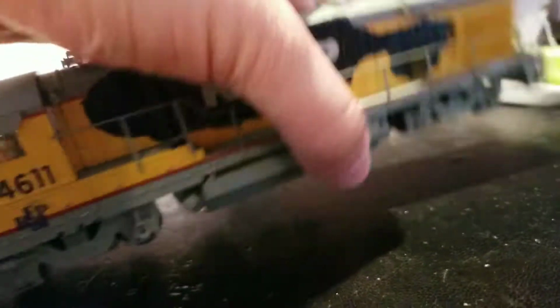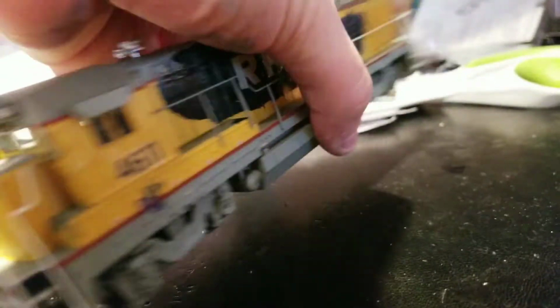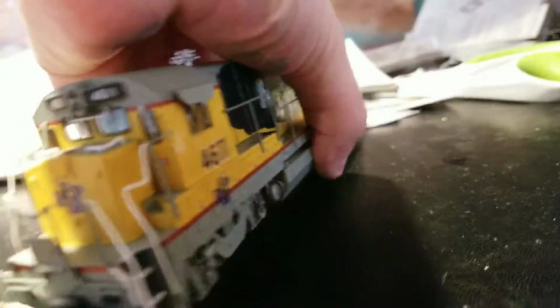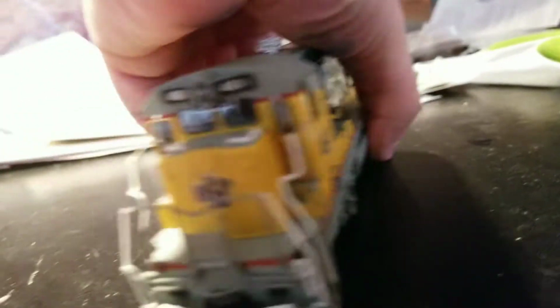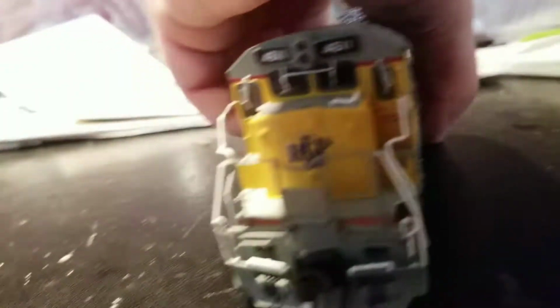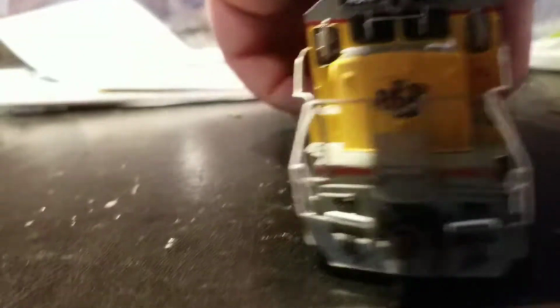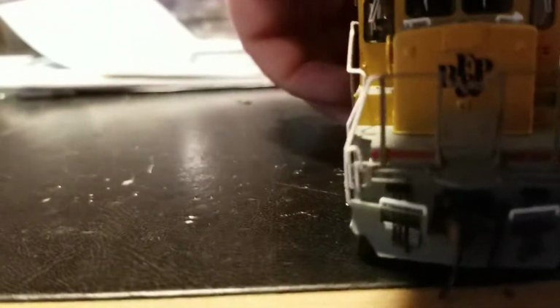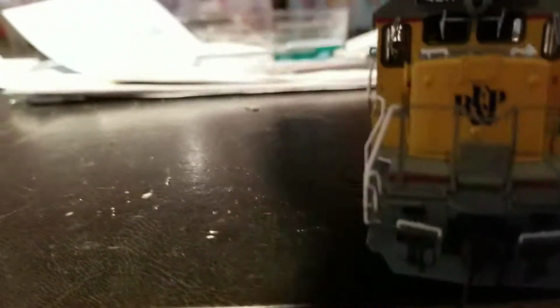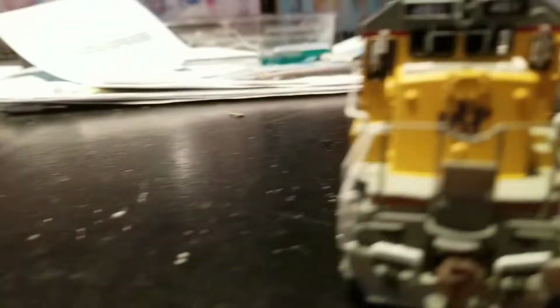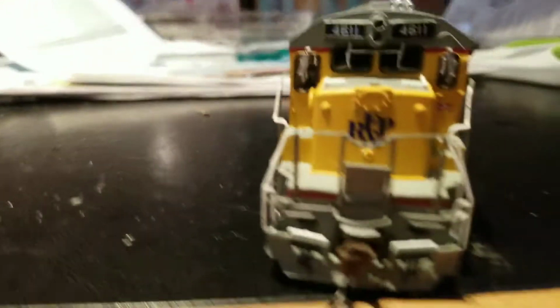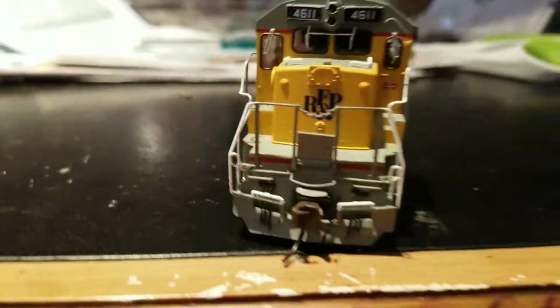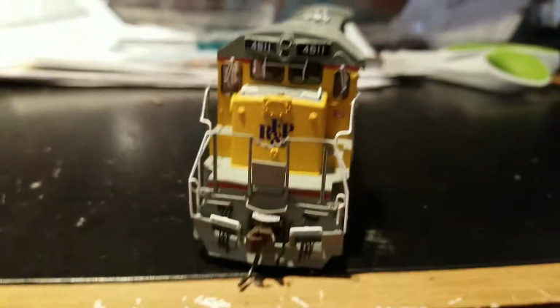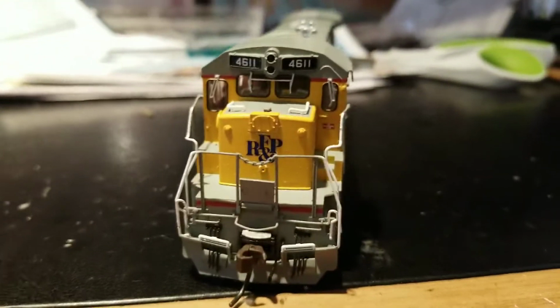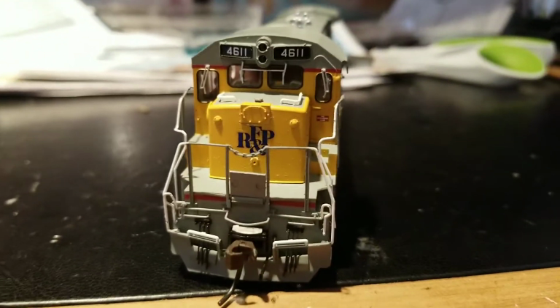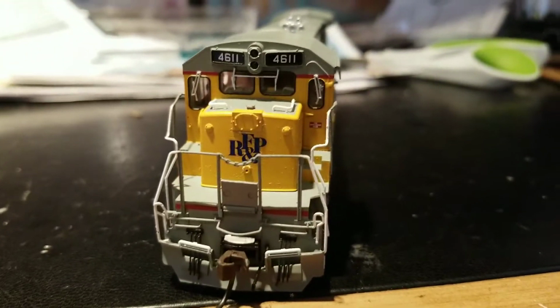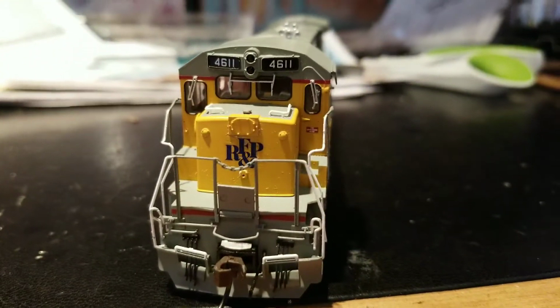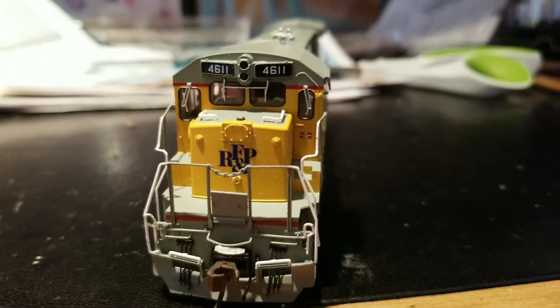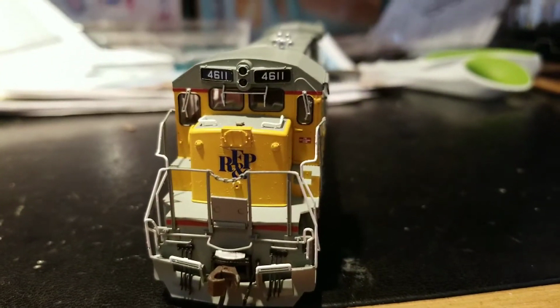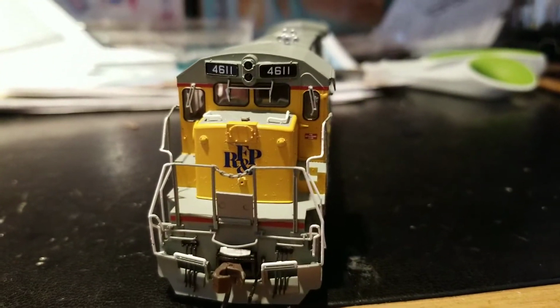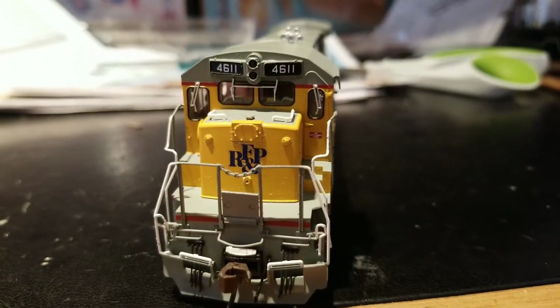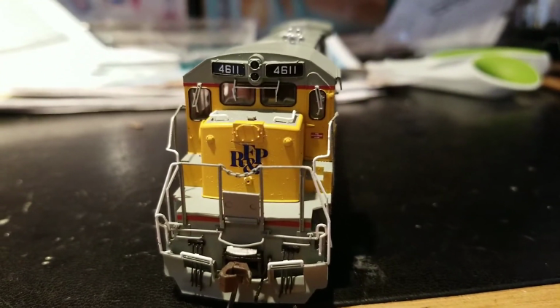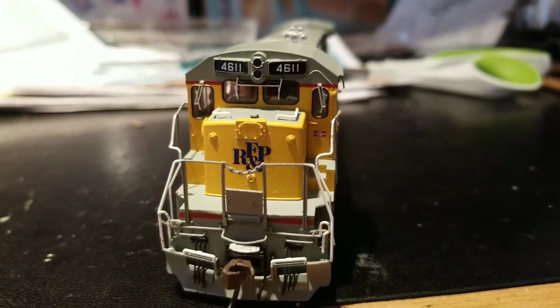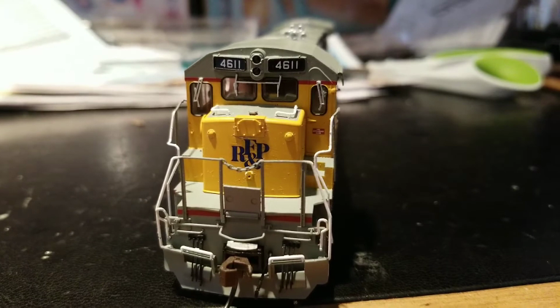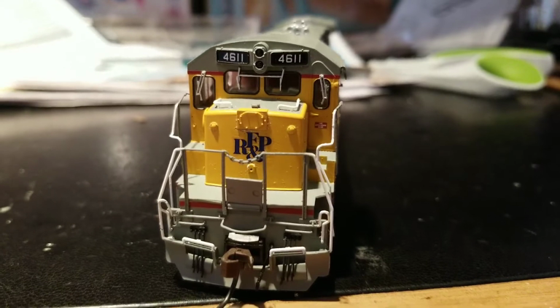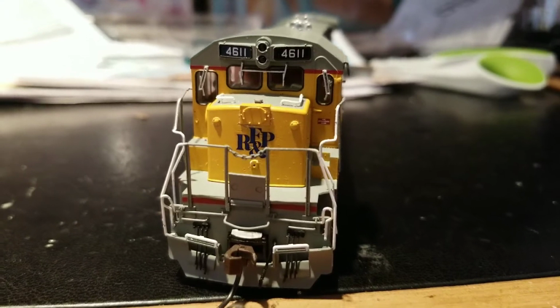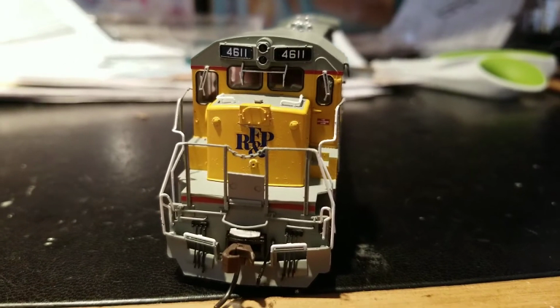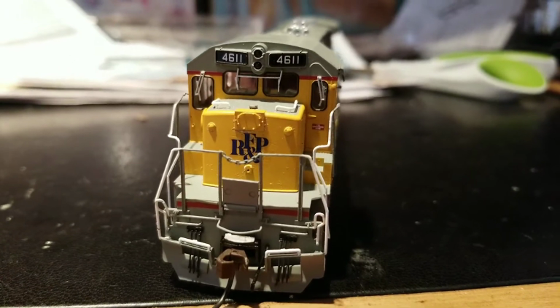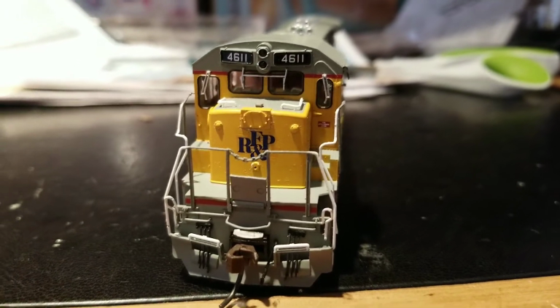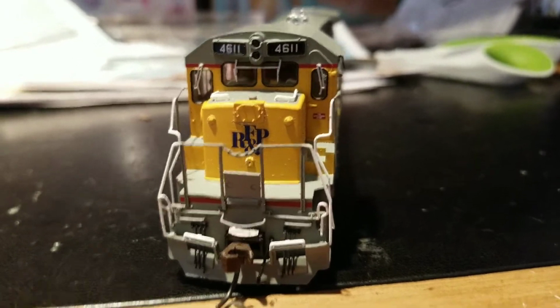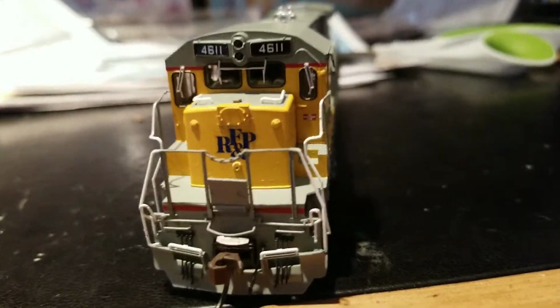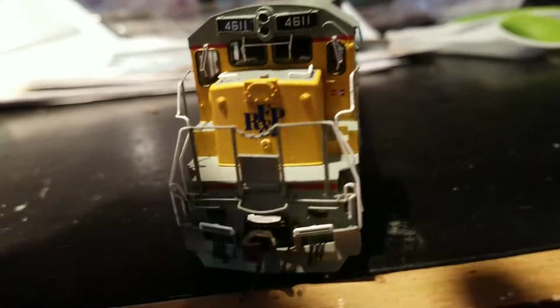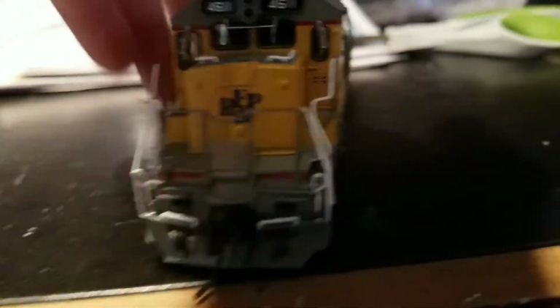I did forget to show you the front. This is the front — it's got the RF&P round logo over there.